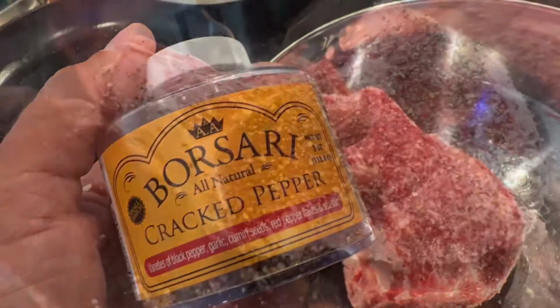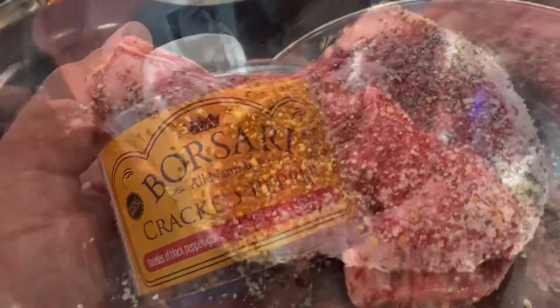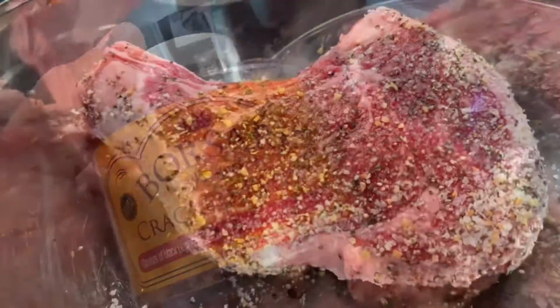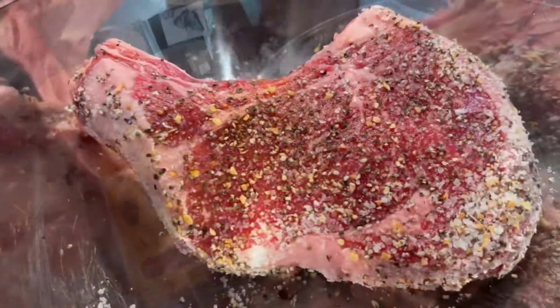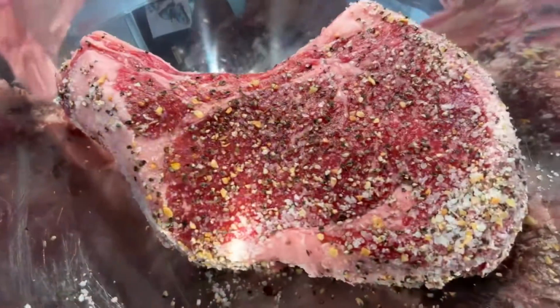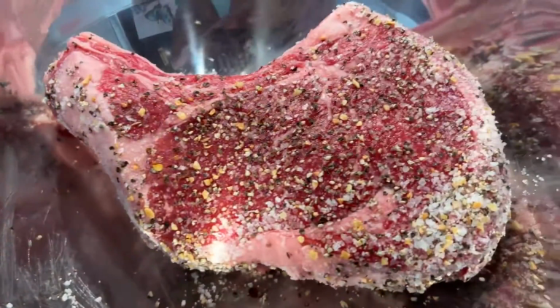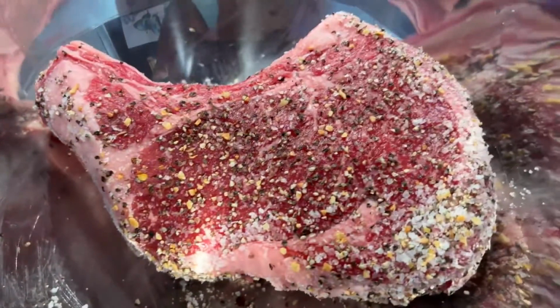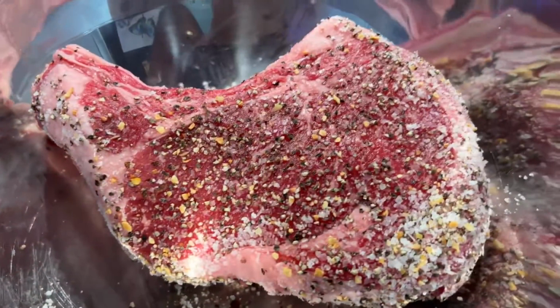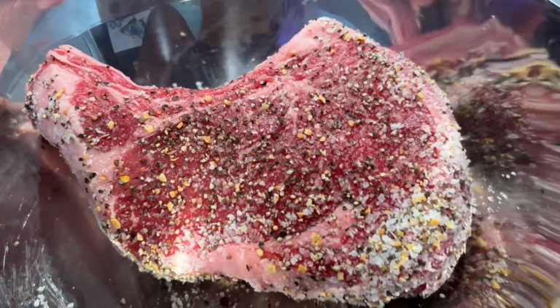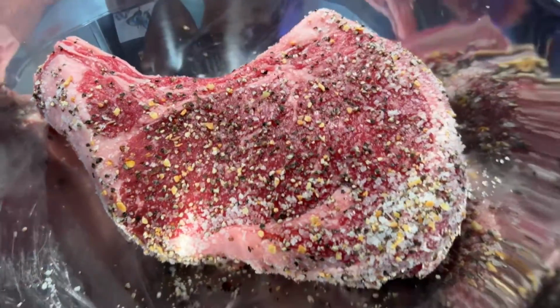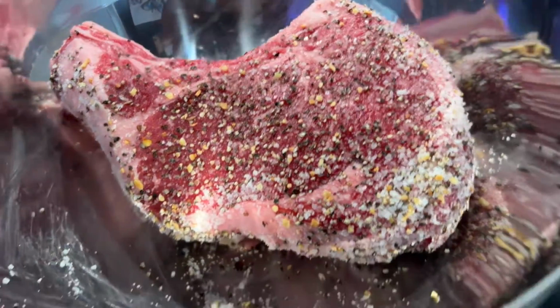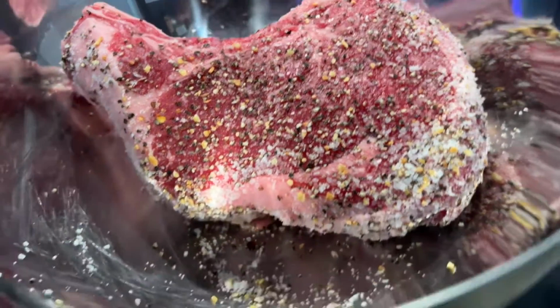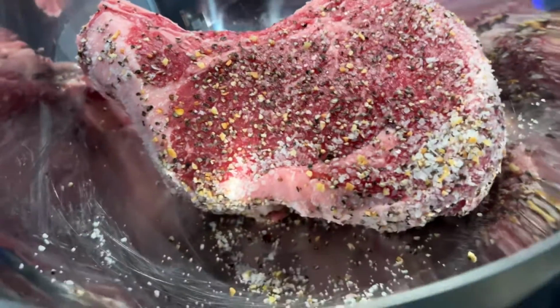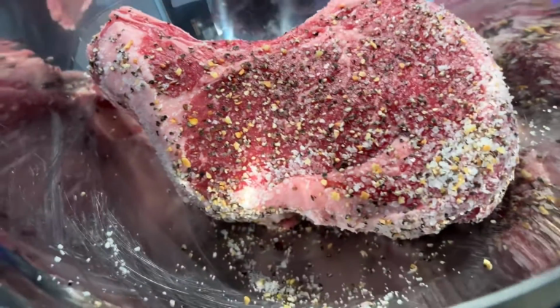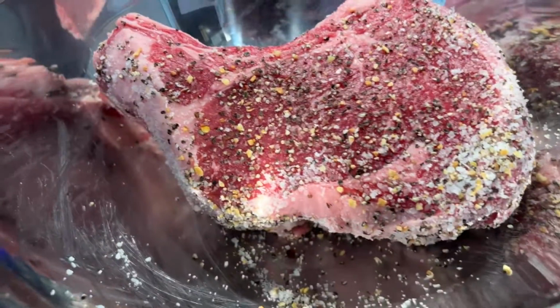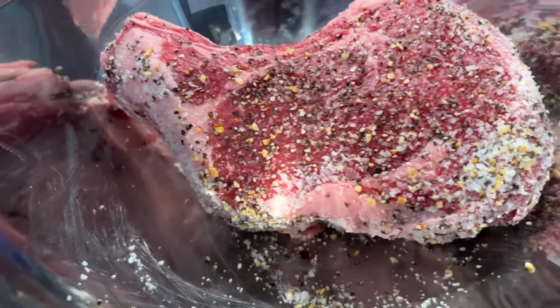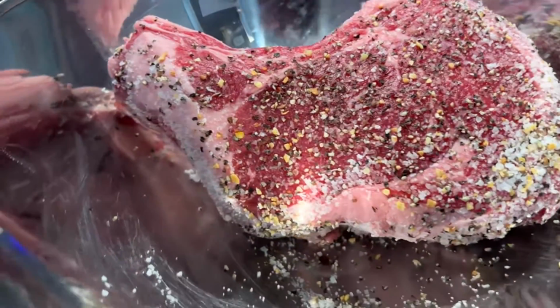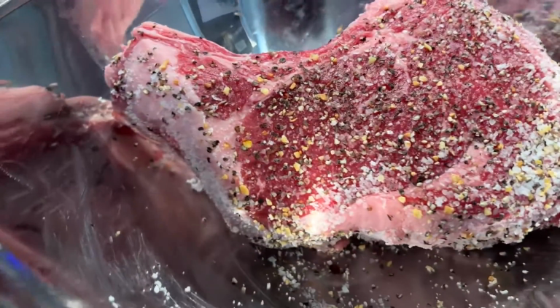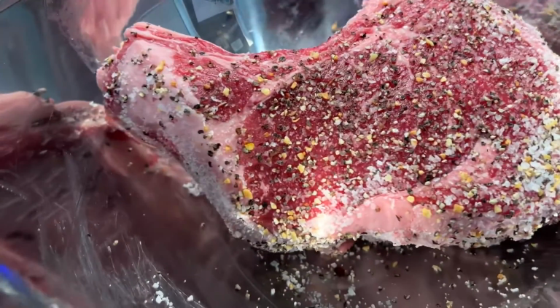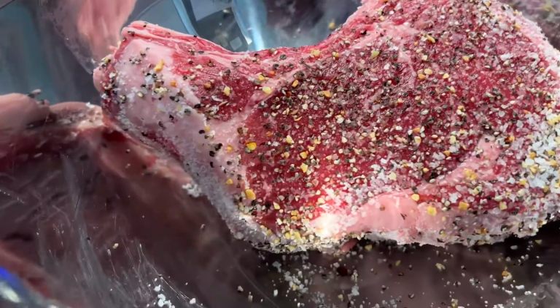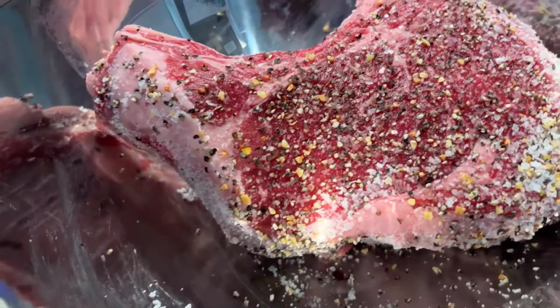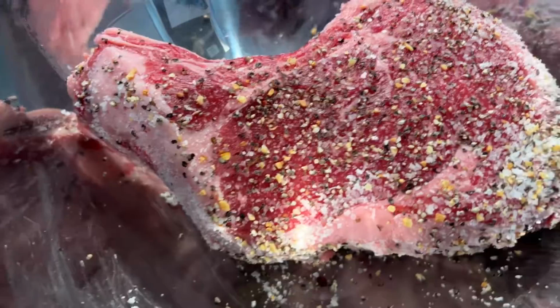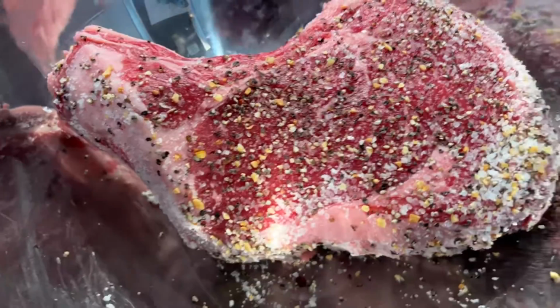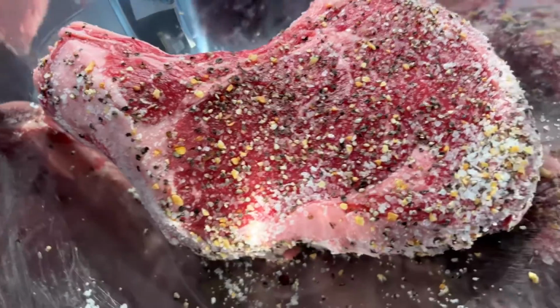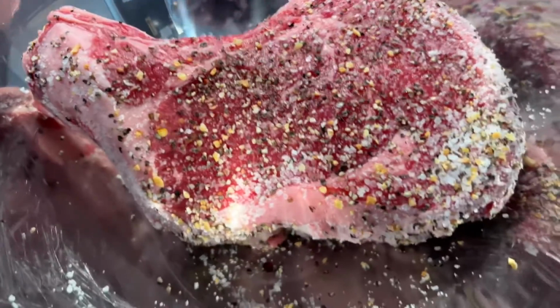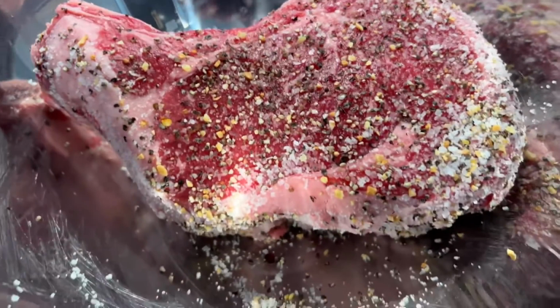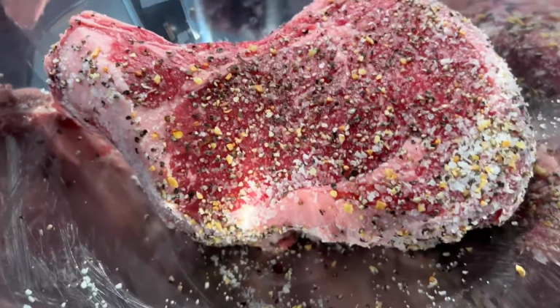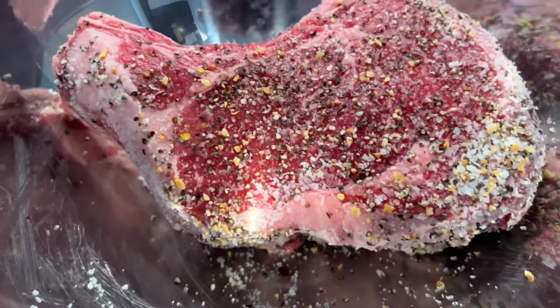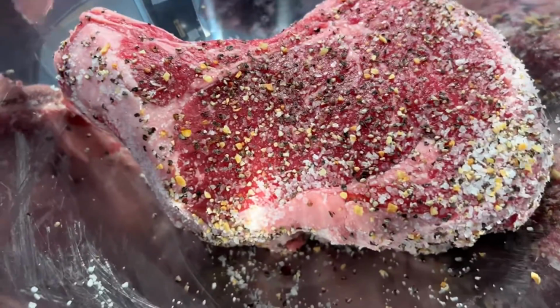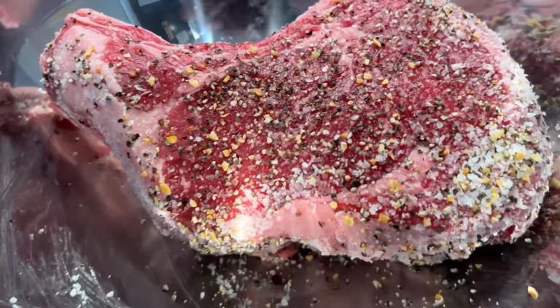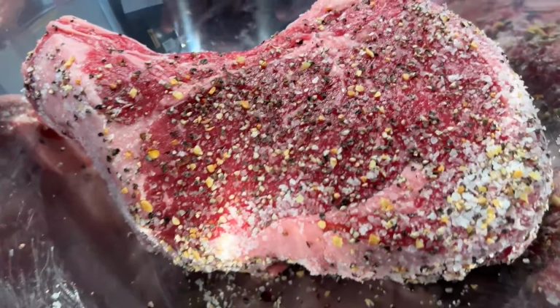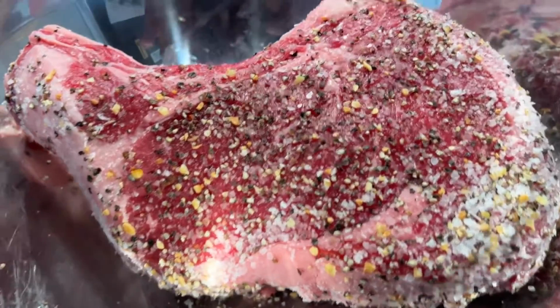Today we're going to add some cracked pepper on there and it should be delicious. We did a coat of cracked pepper.